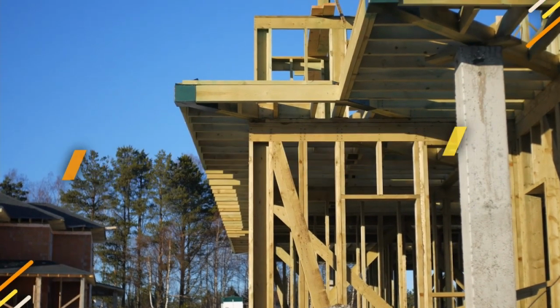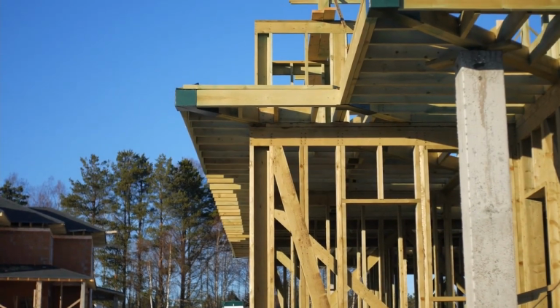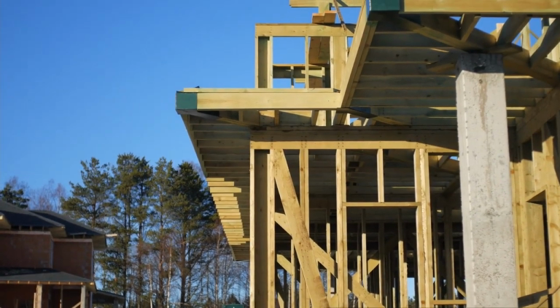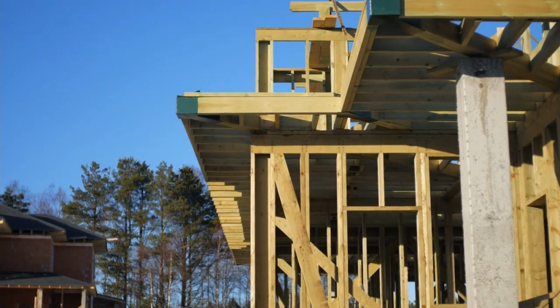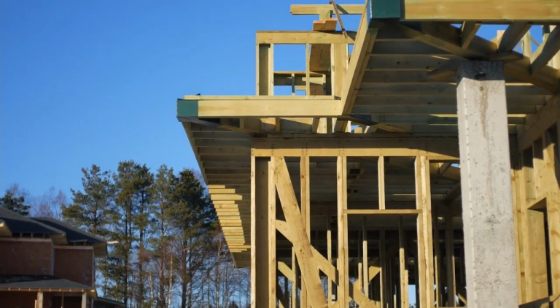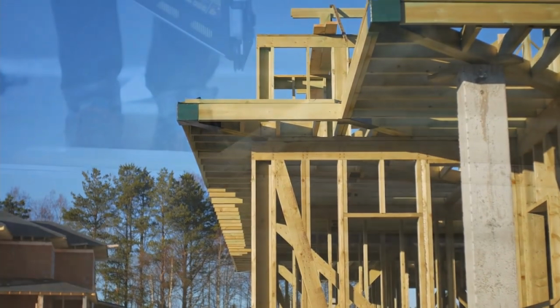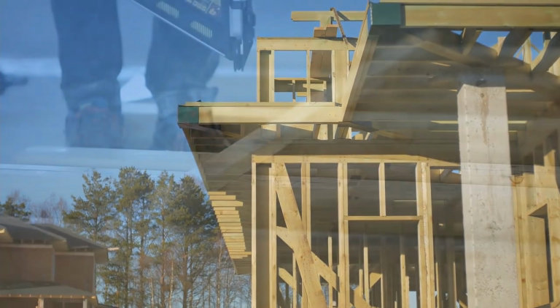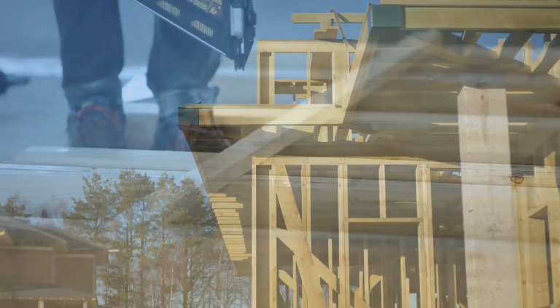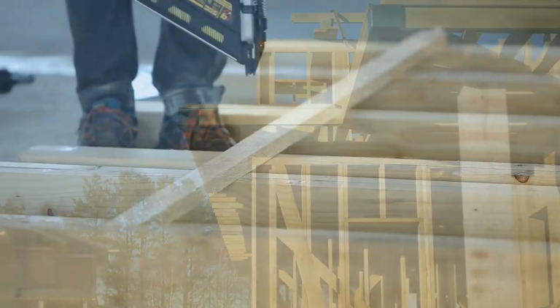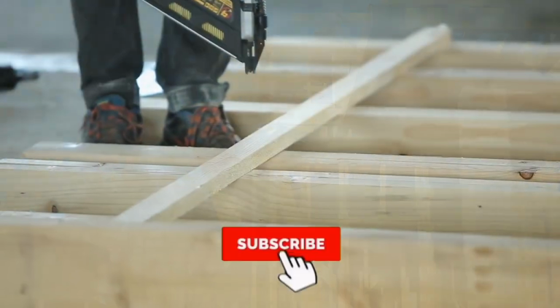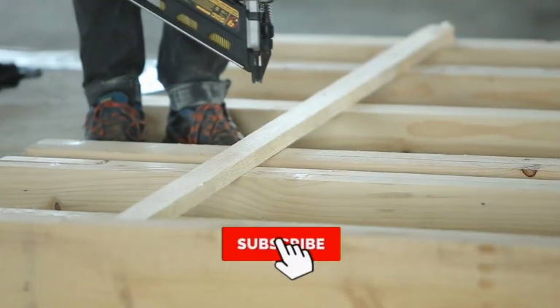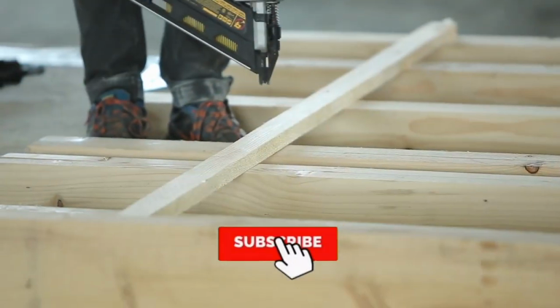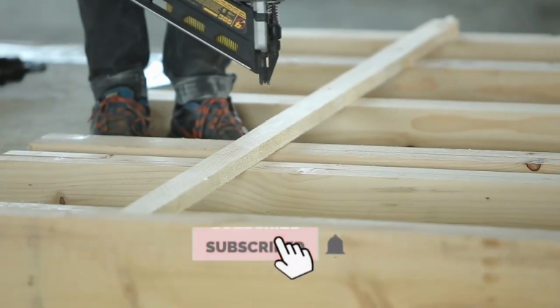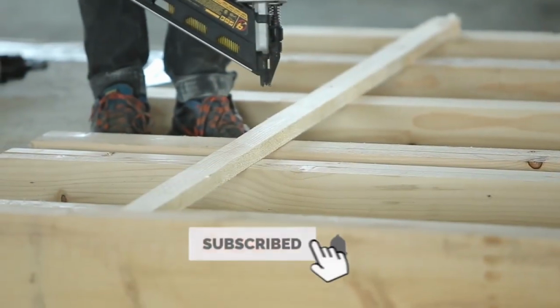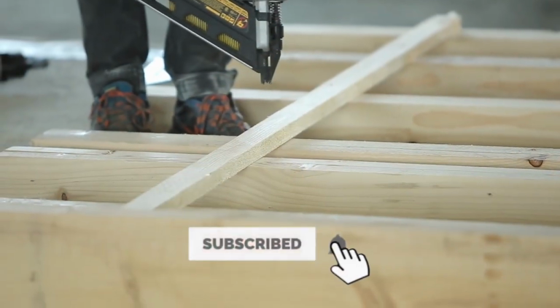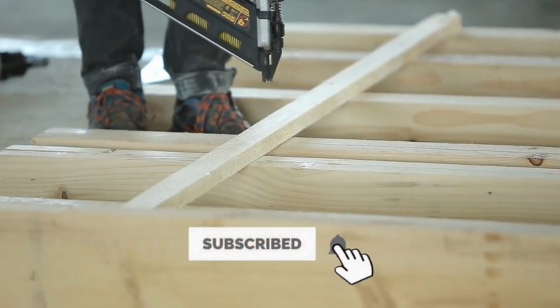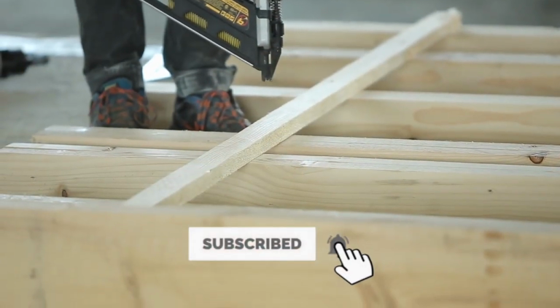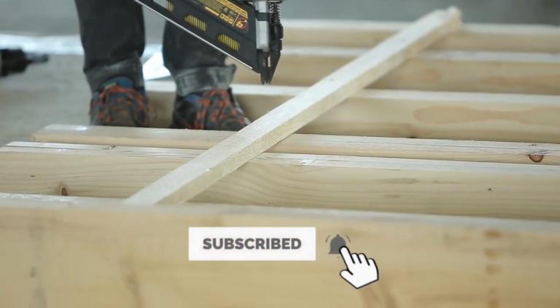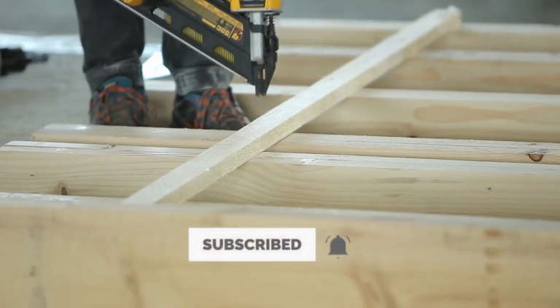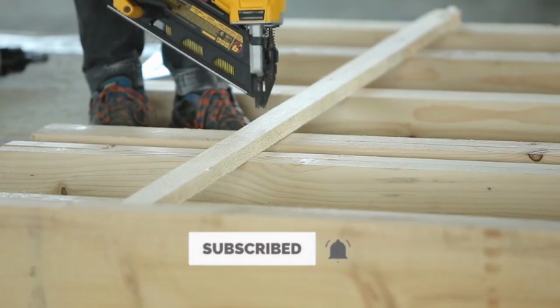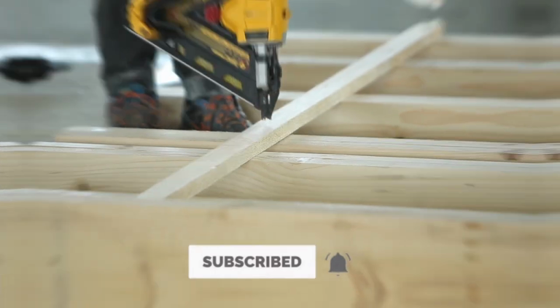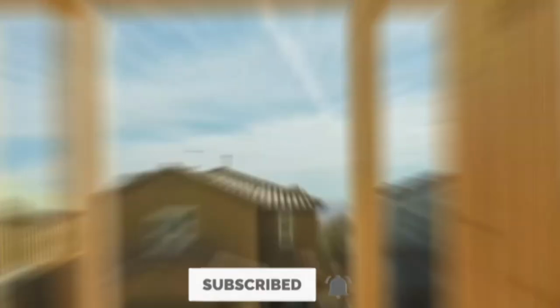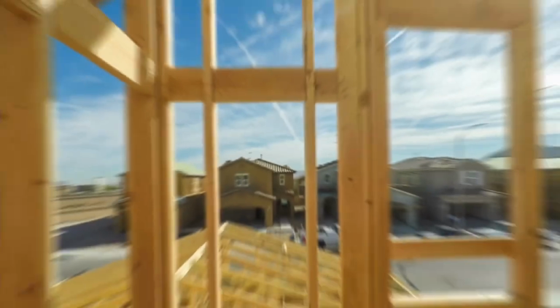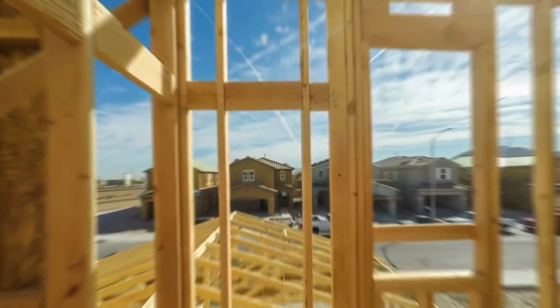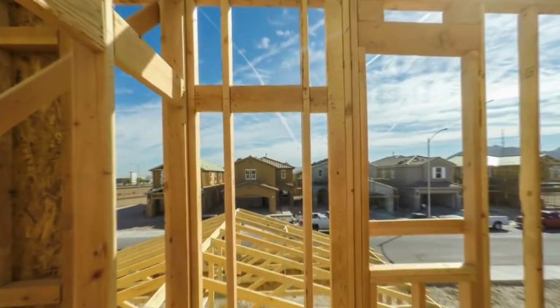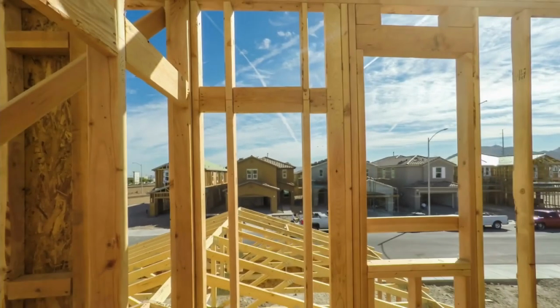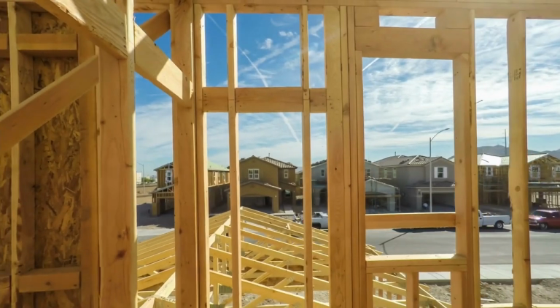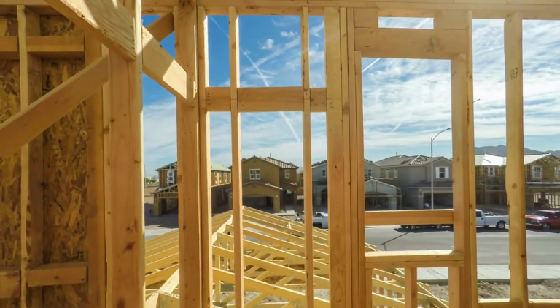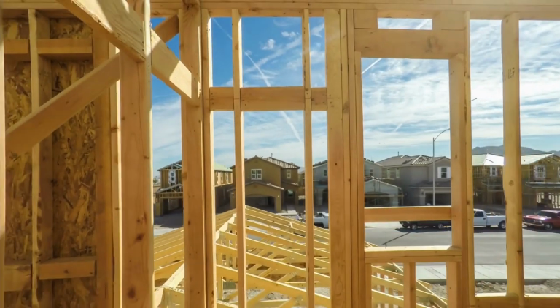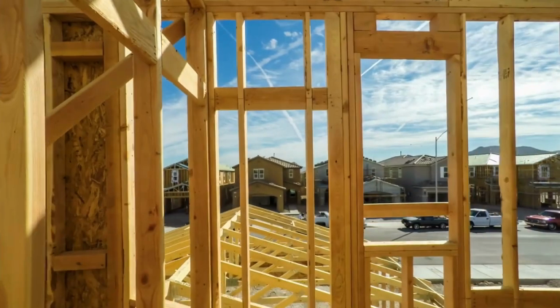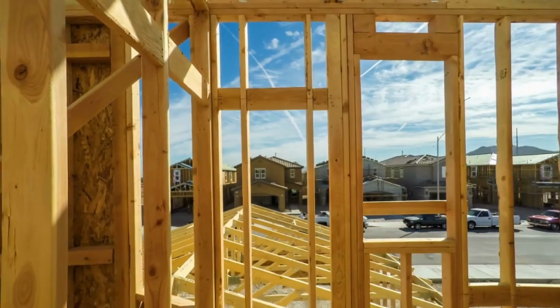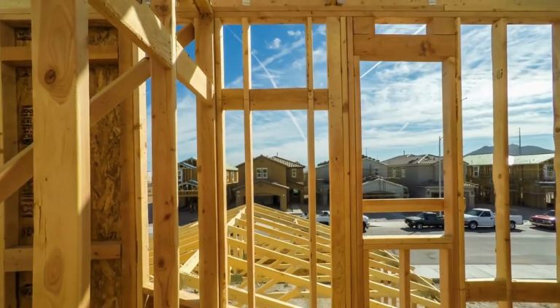Before we continue, please press the subscribe button and the bell notification icon to receive regular updates whenever we upload a video.